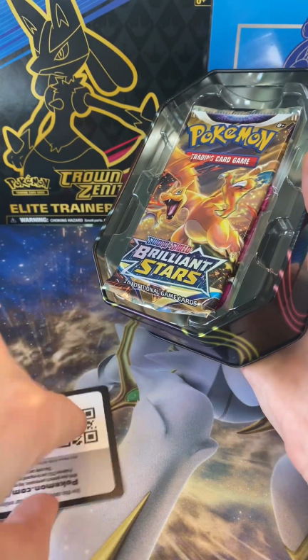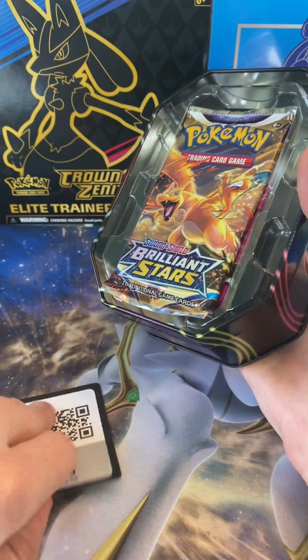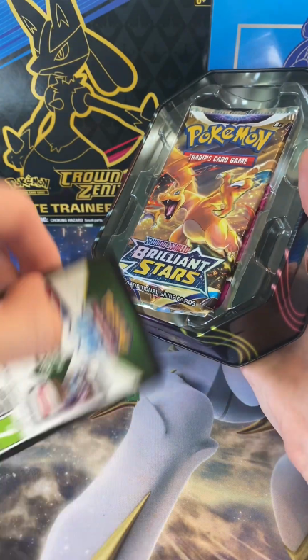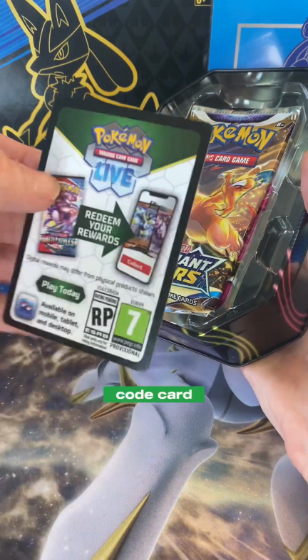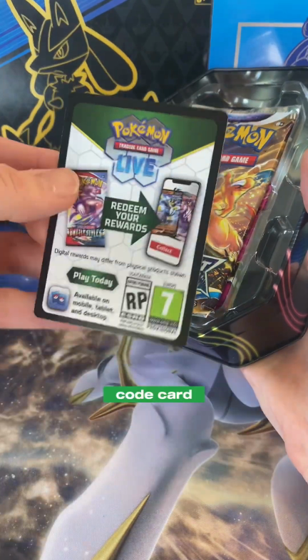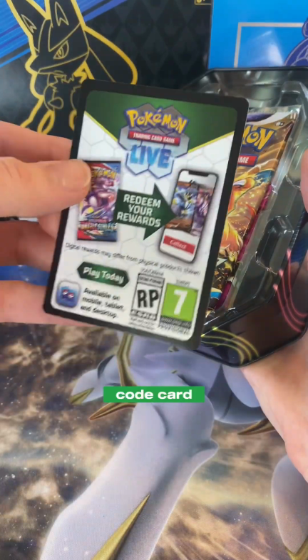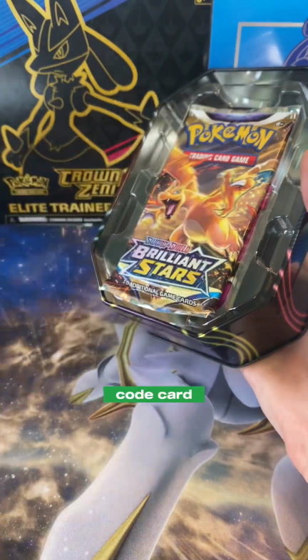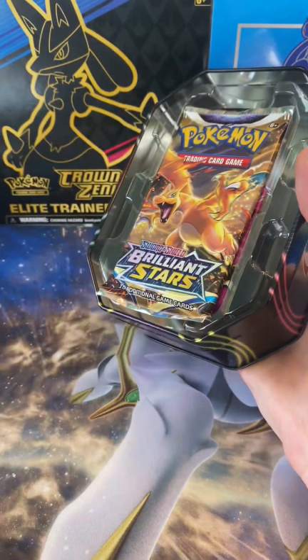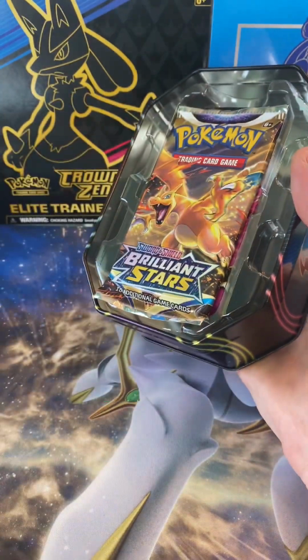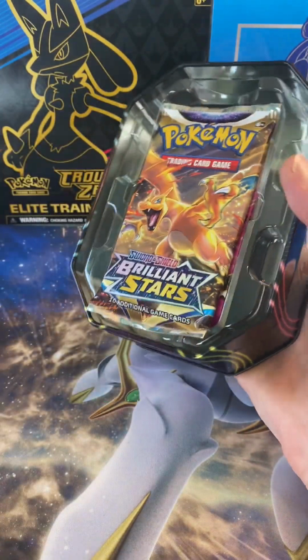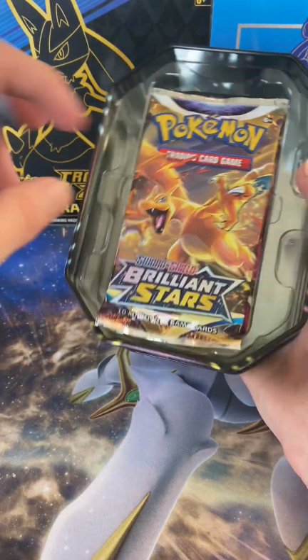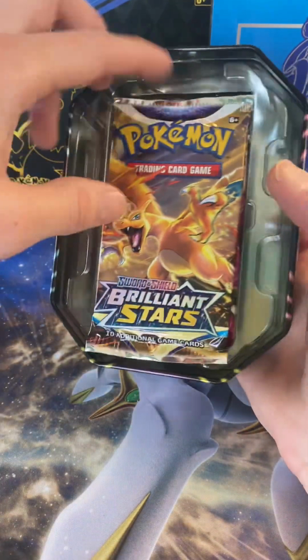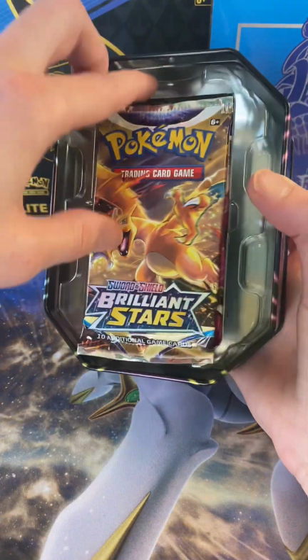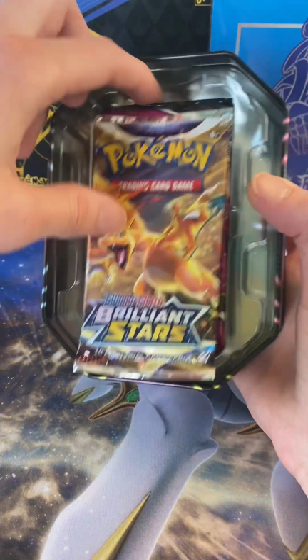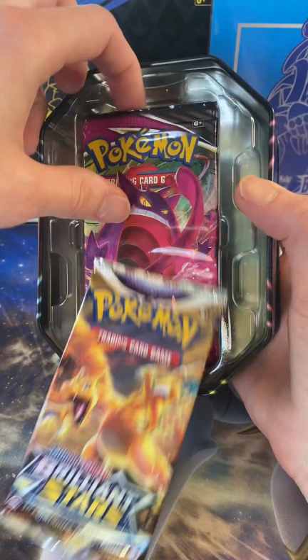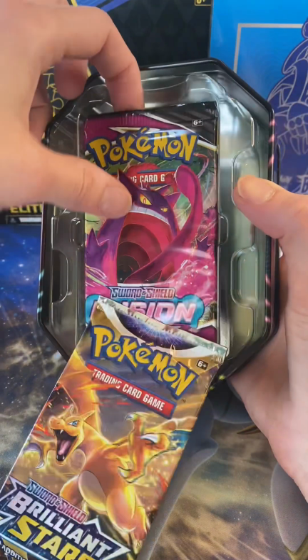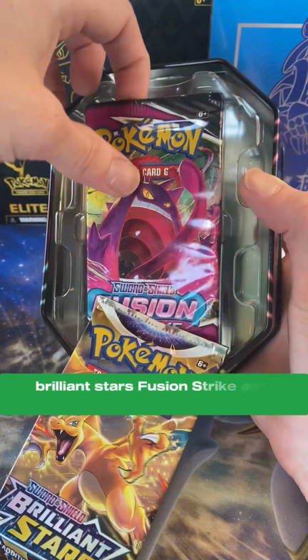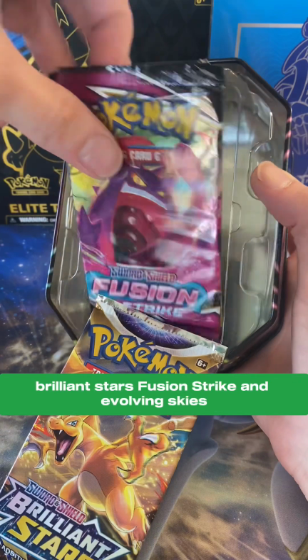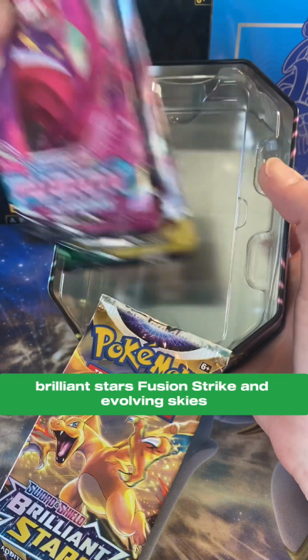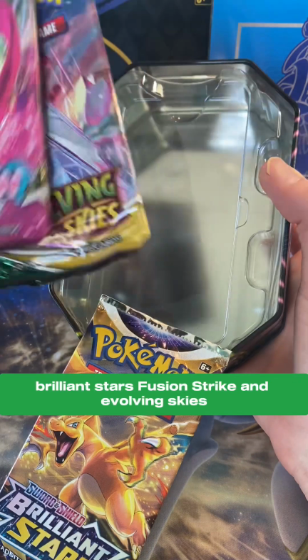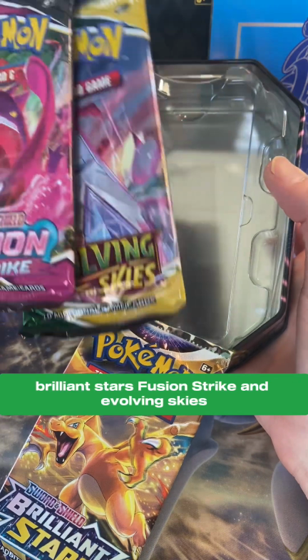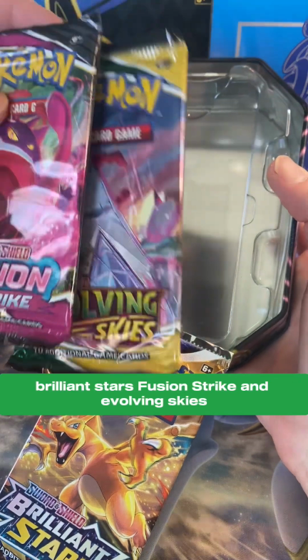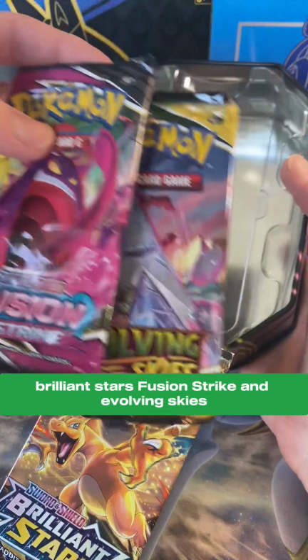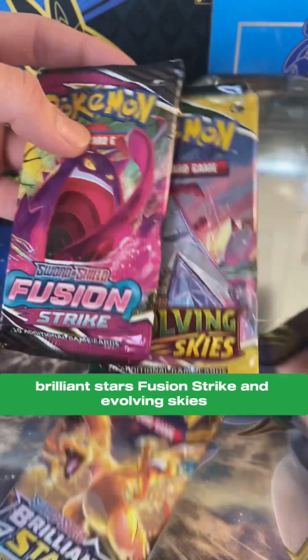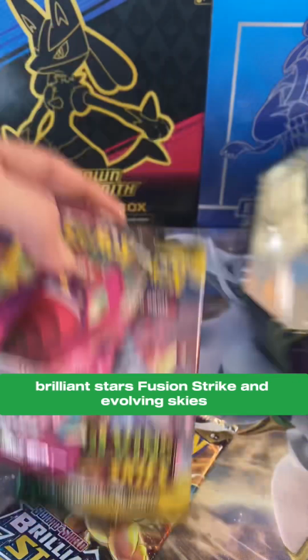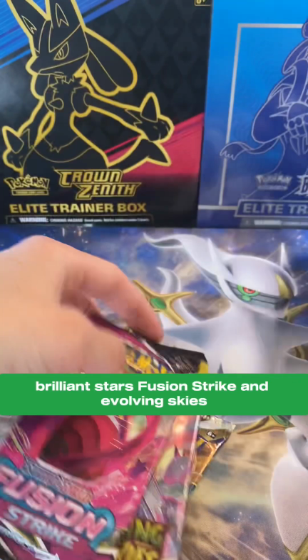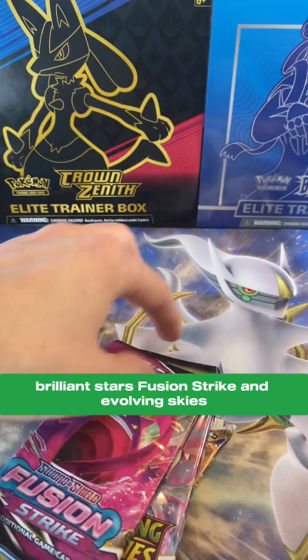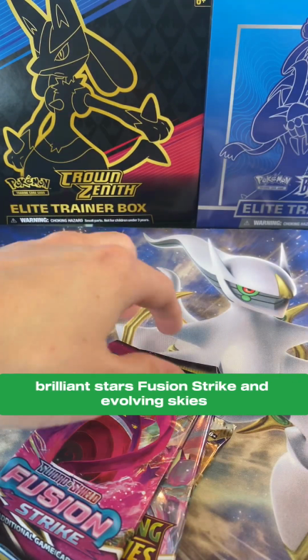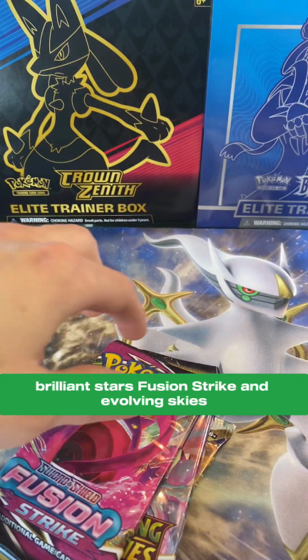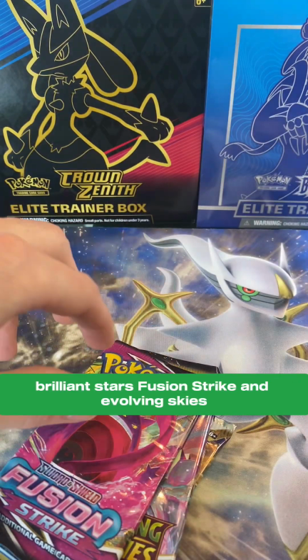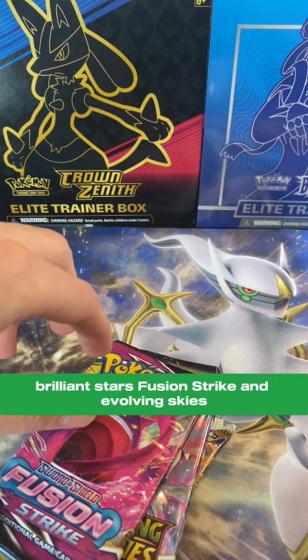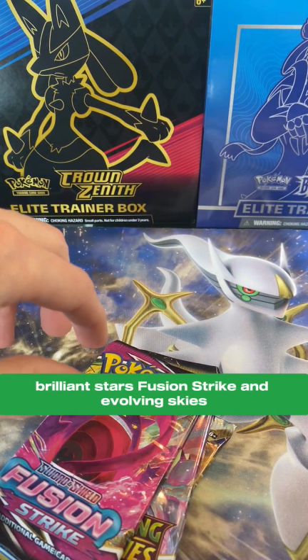Code card. Brilliant Stars, Fusion Strike, and Evolving Skies.